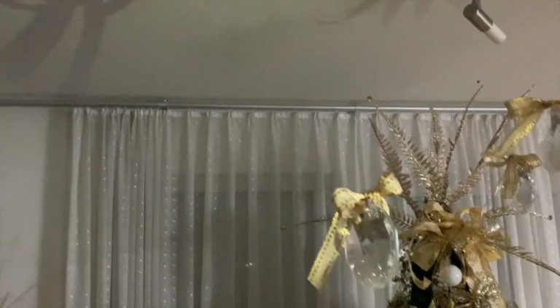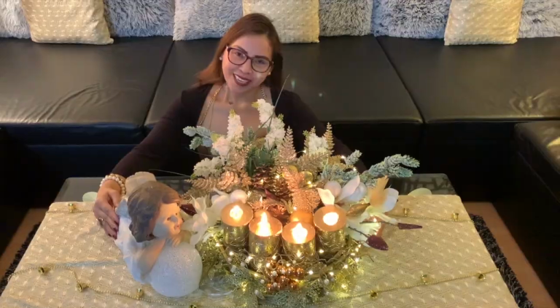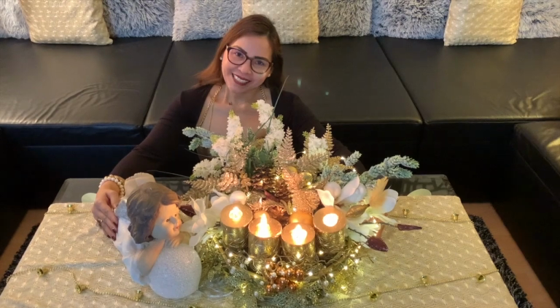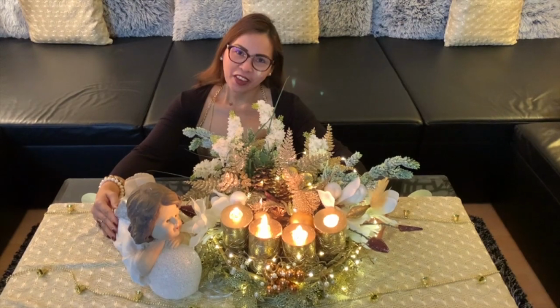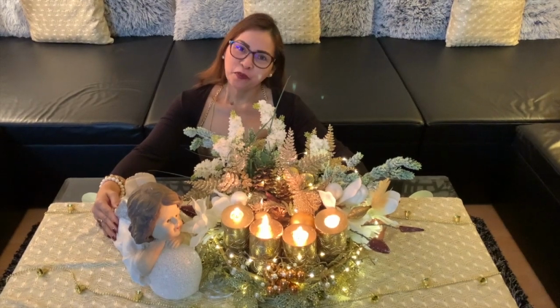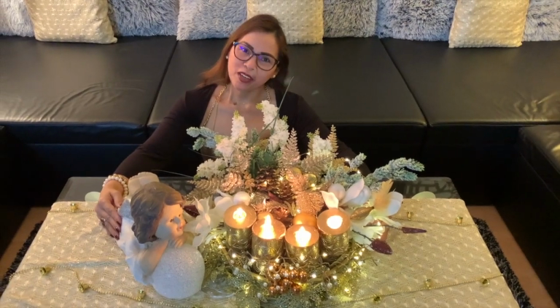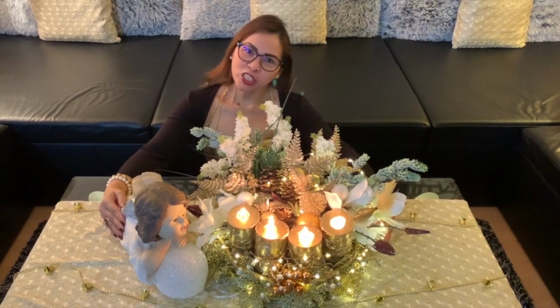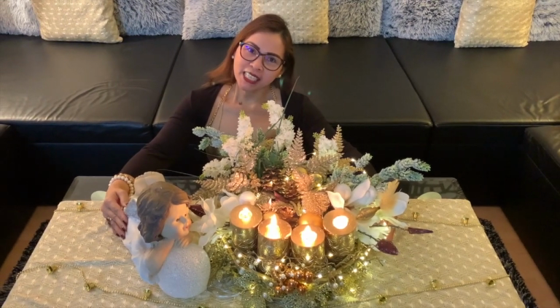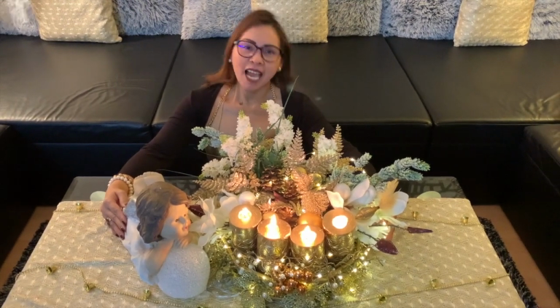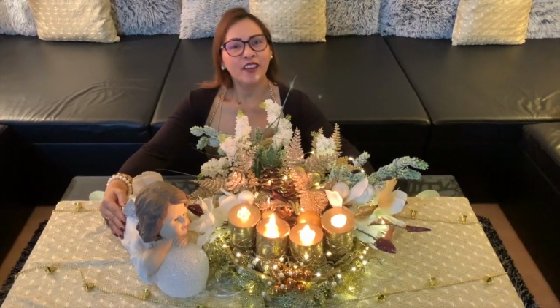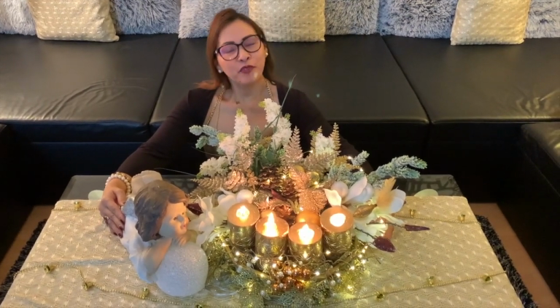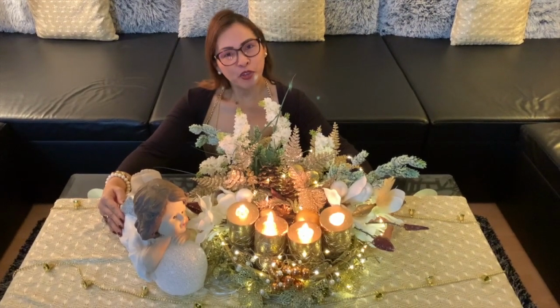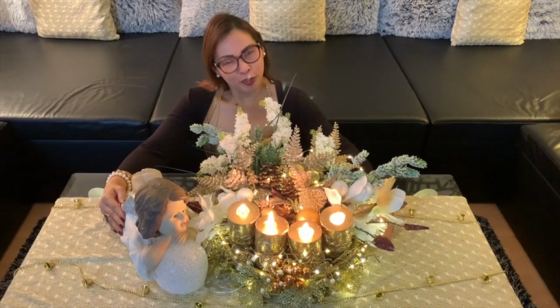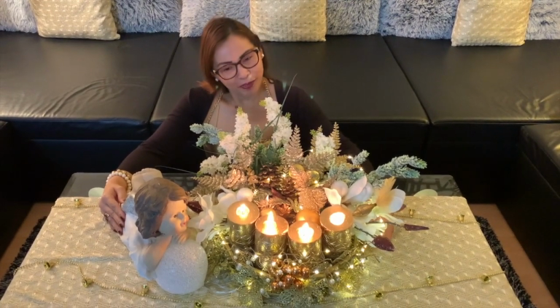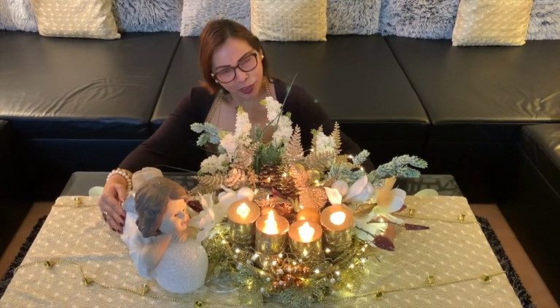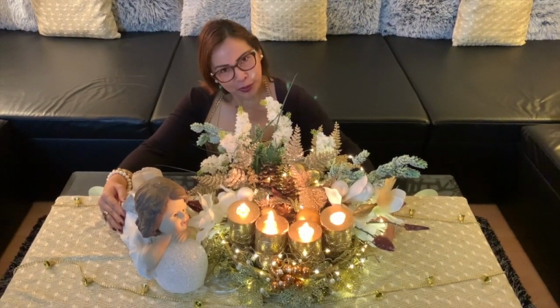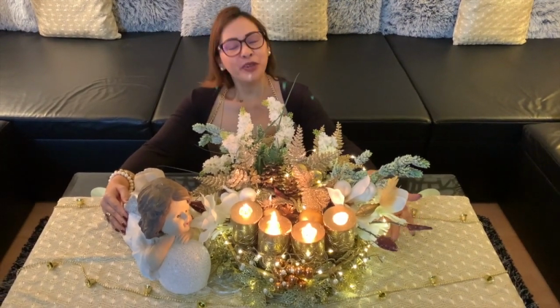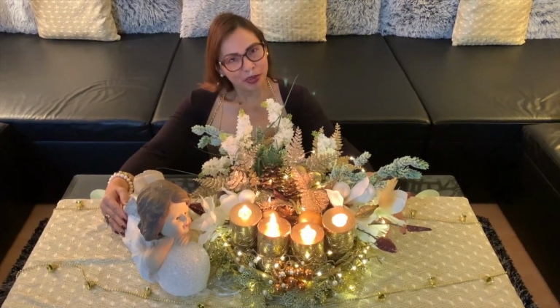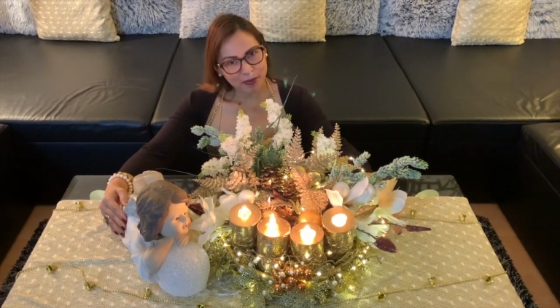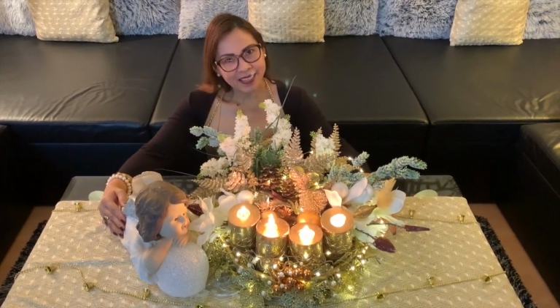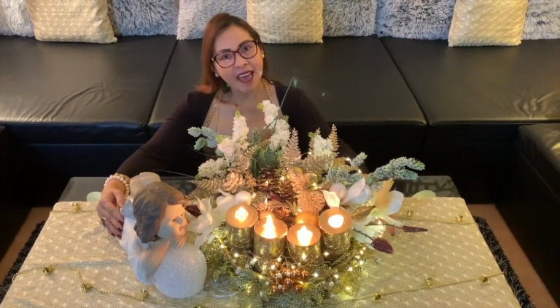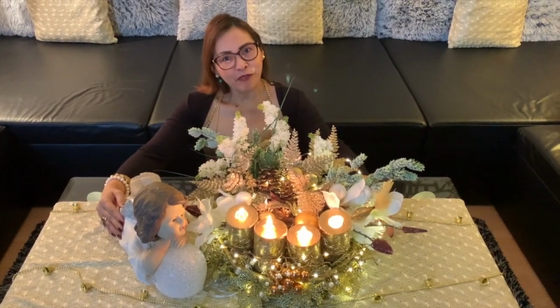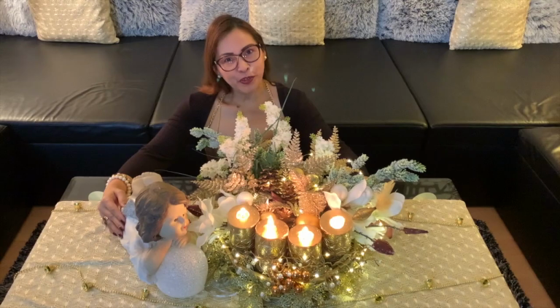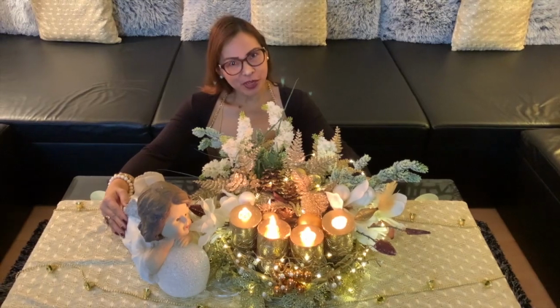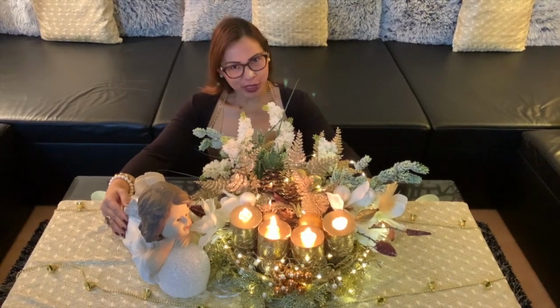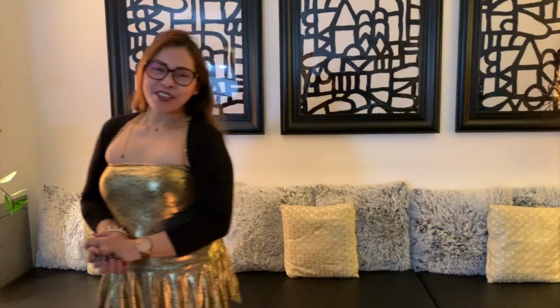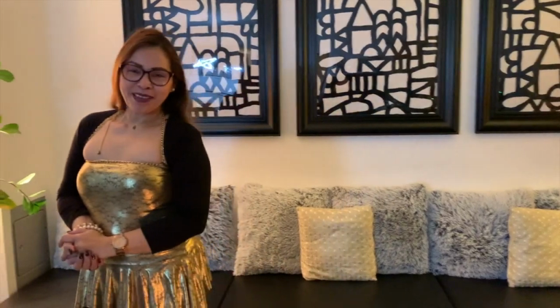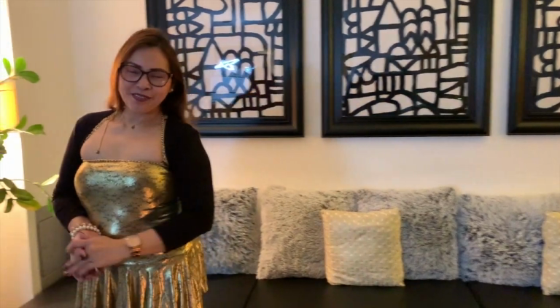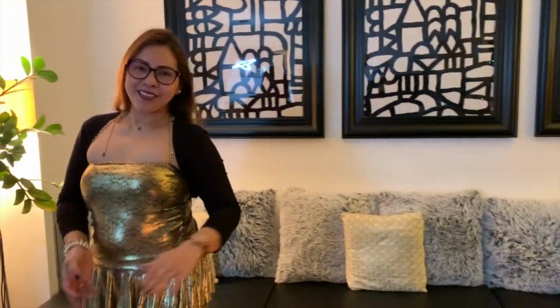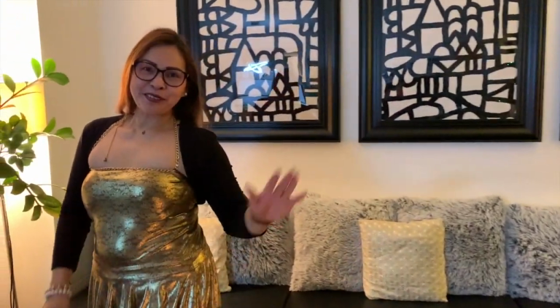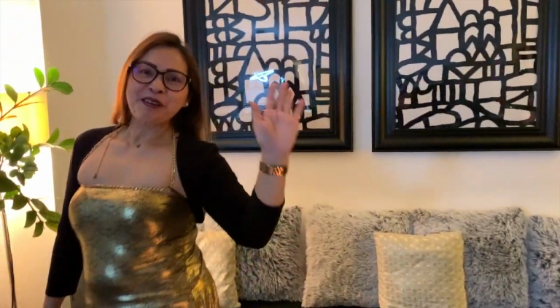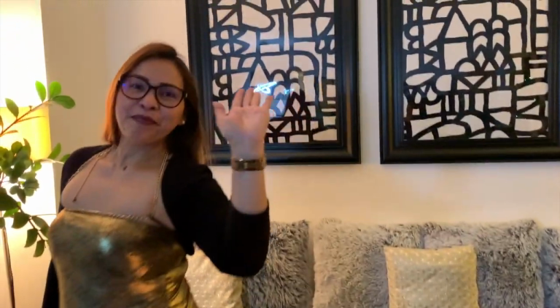Guys, thank you for watching. I hope you enjoyed my video. Merry Christmas and a Happy New Year. See you in my next video. Bye!